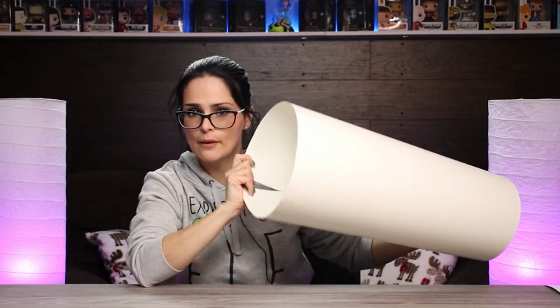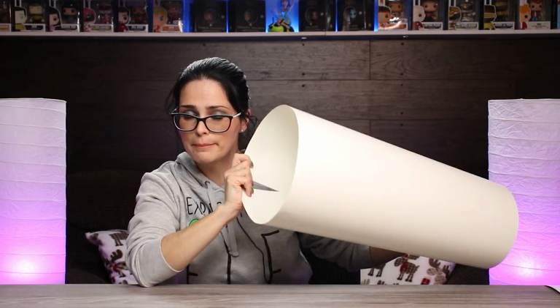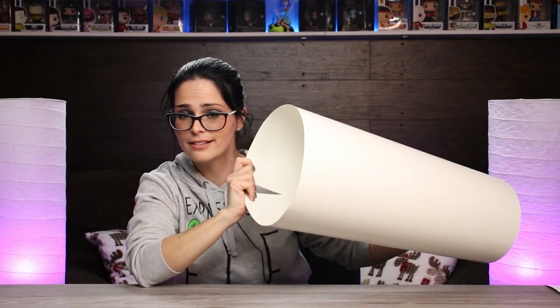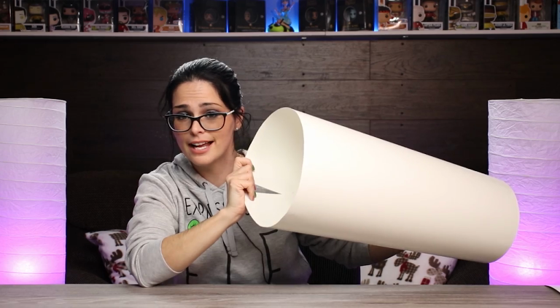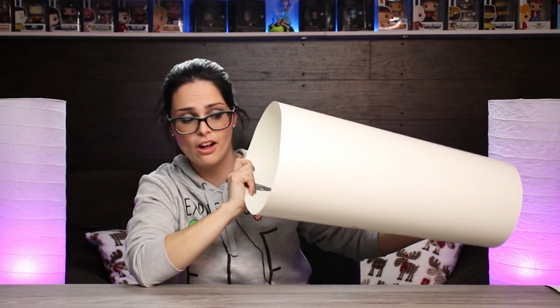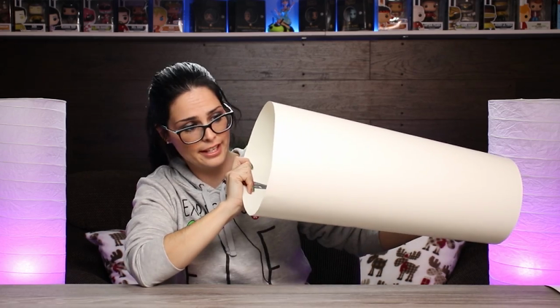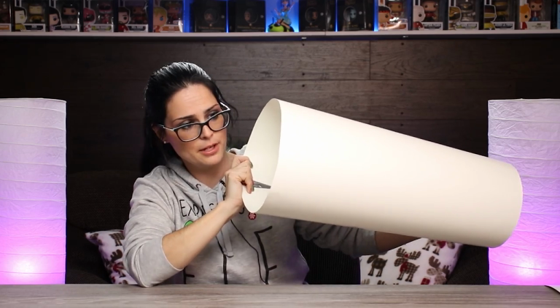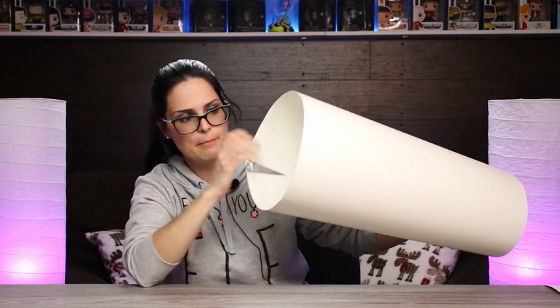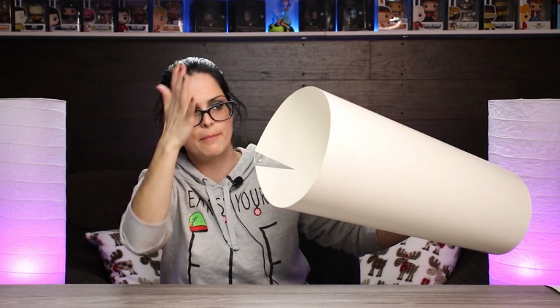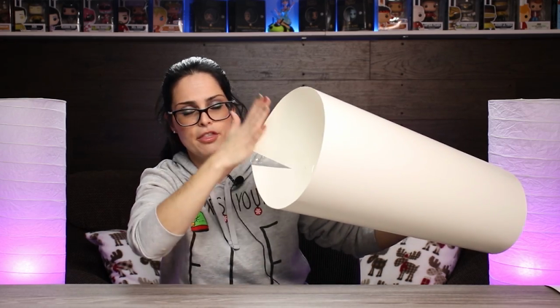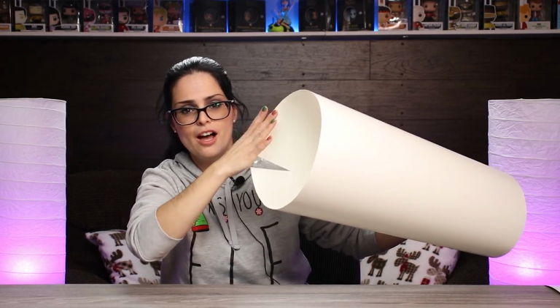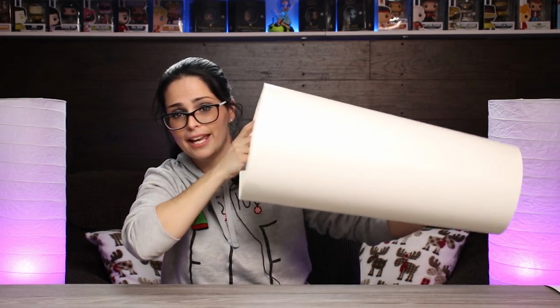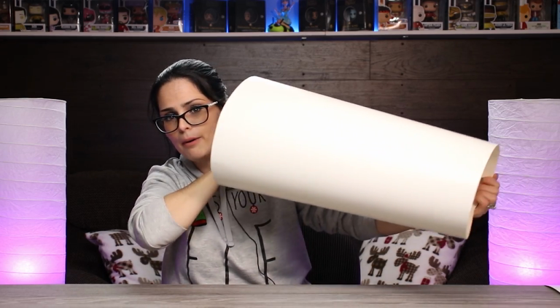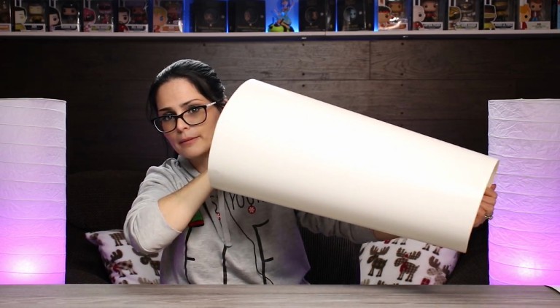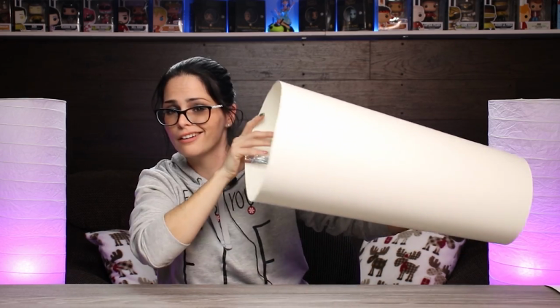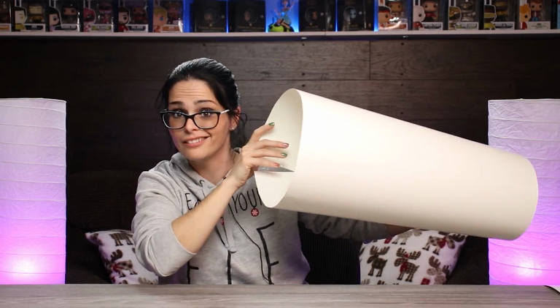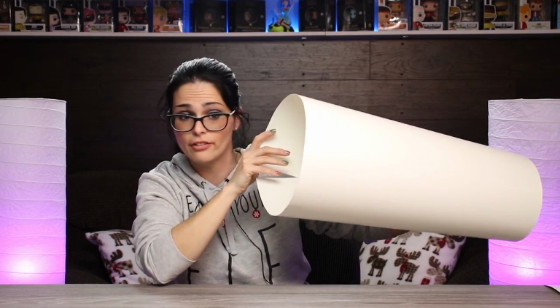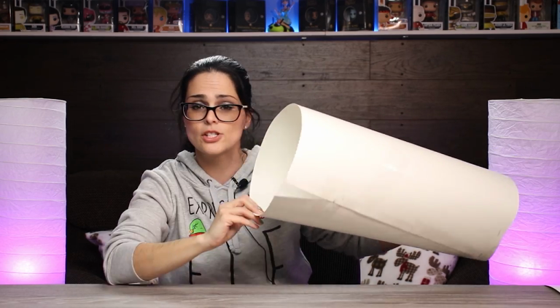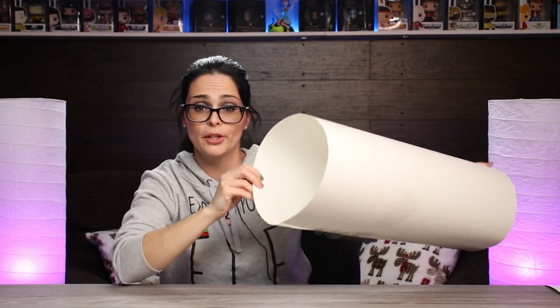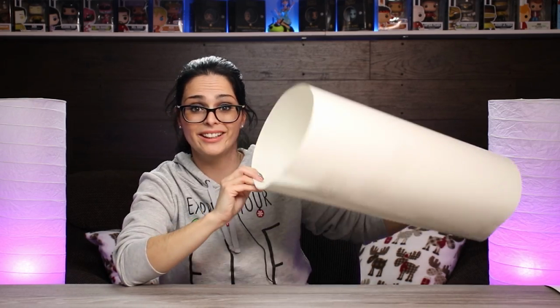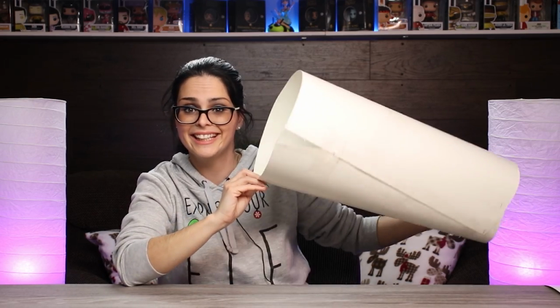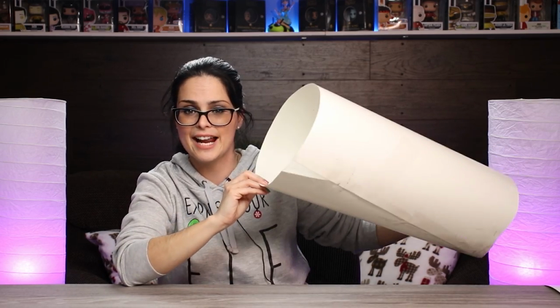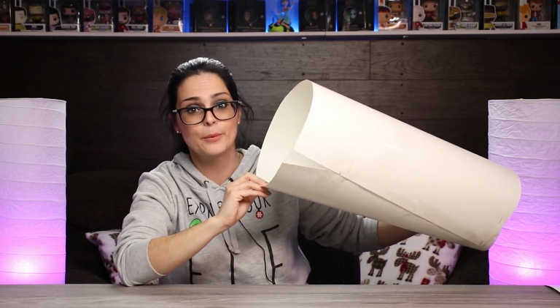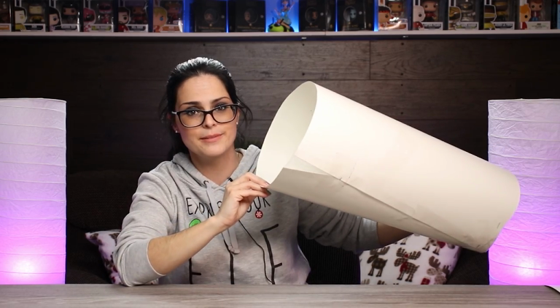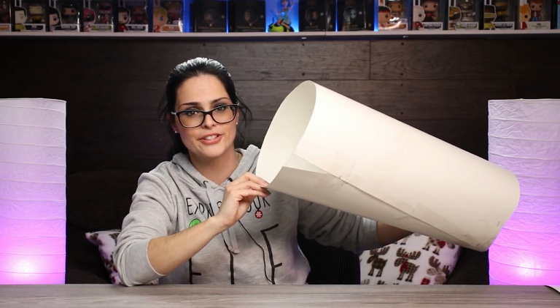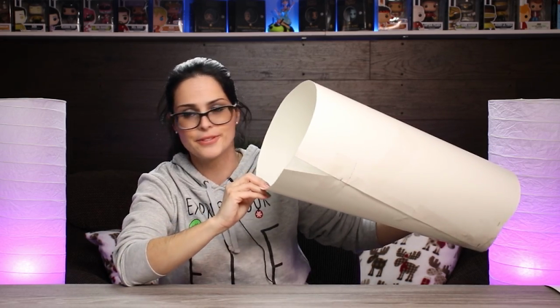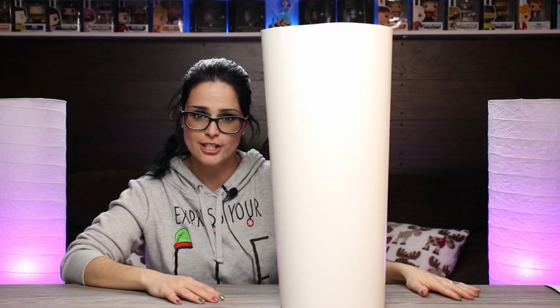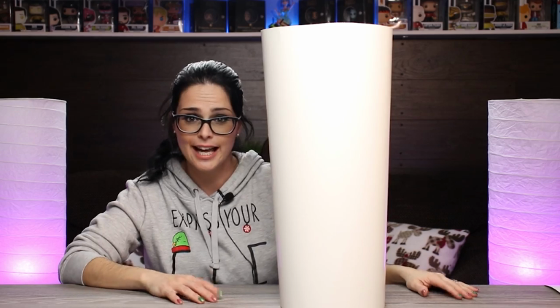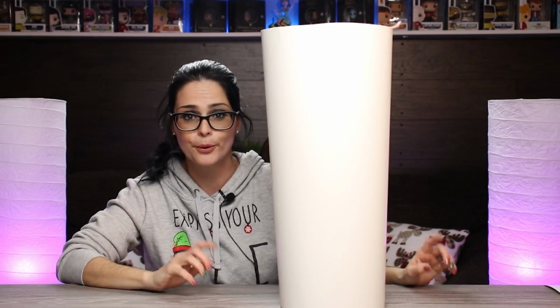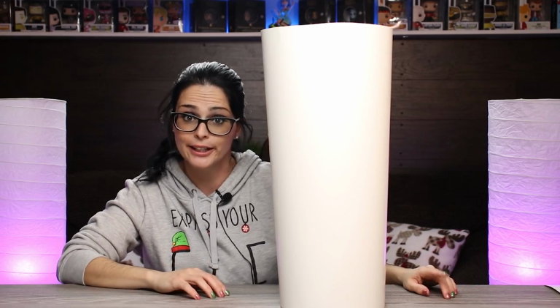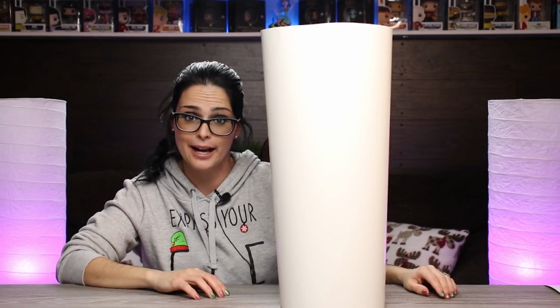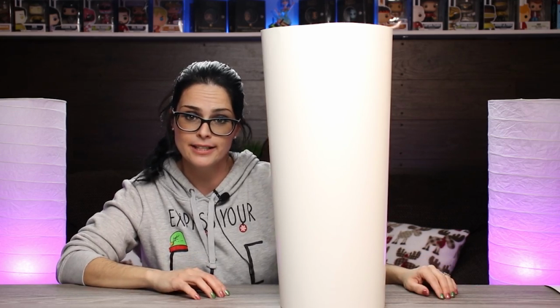It might be hard to tell on camera, but both the top and bottom are not level. So I'm going to quickly clean that up with some scissors. And just like that, we're ready to wrap it.